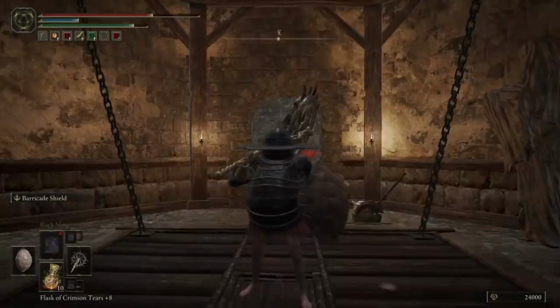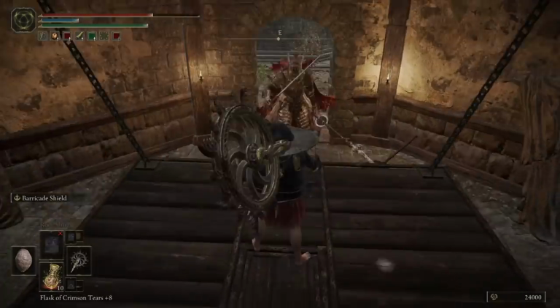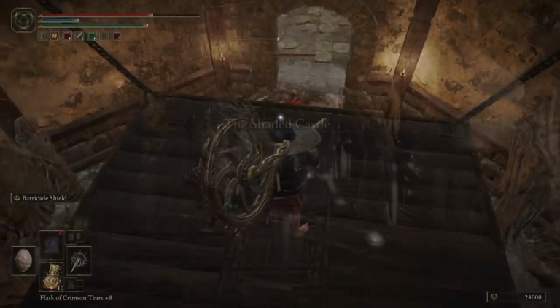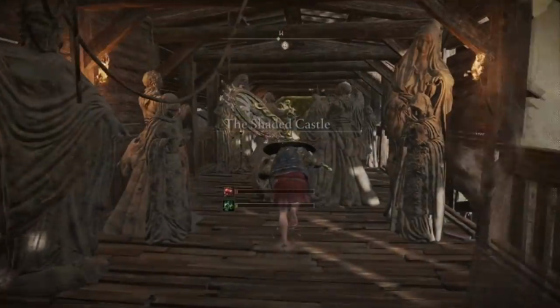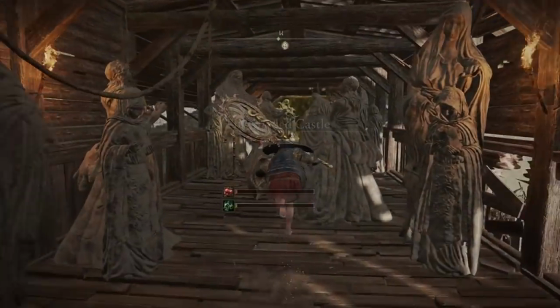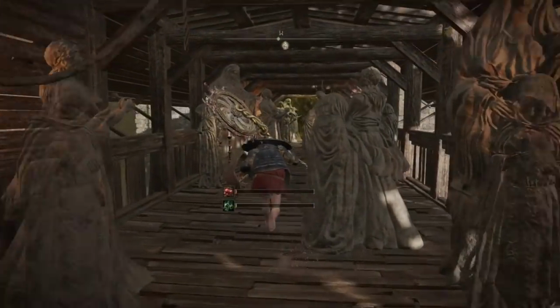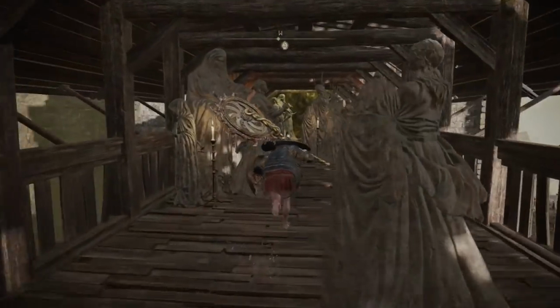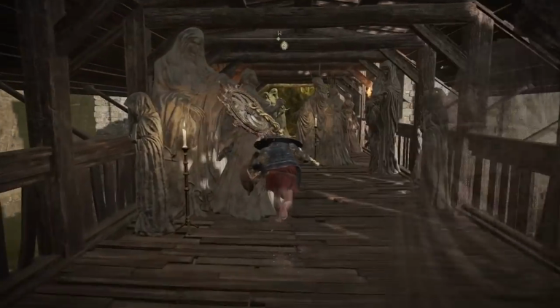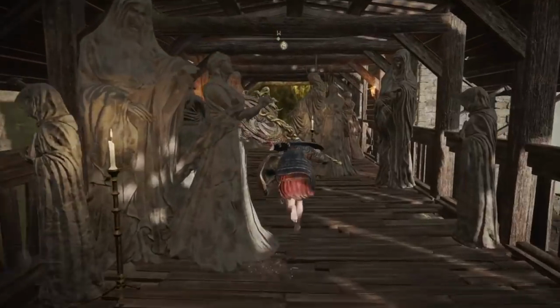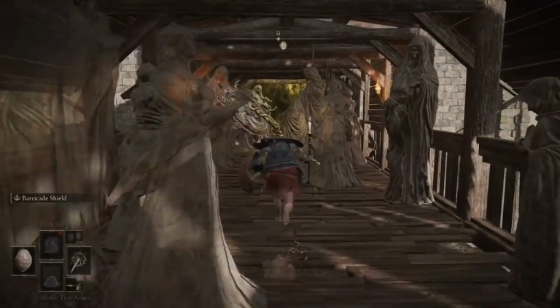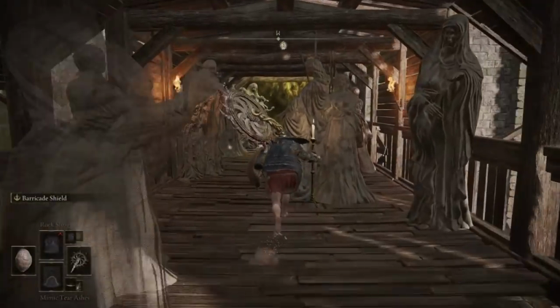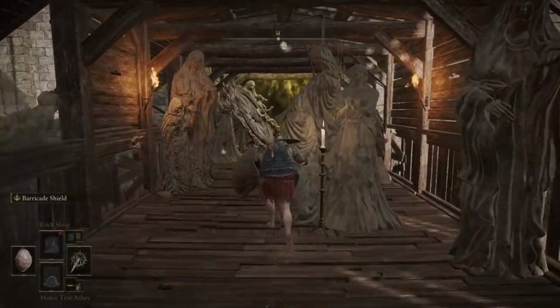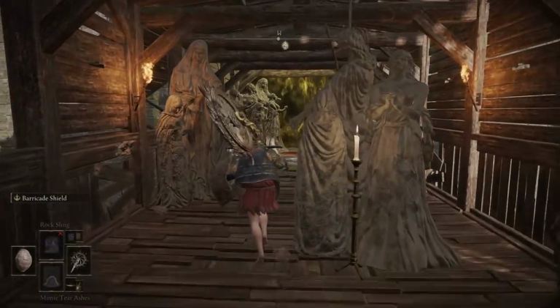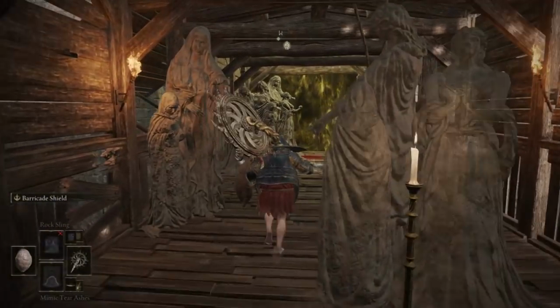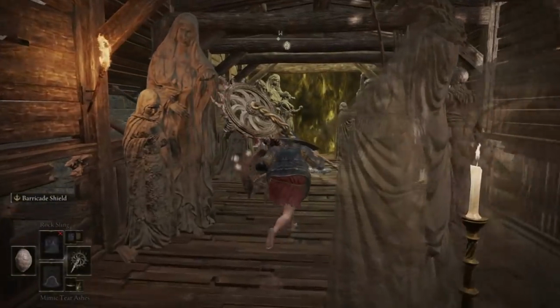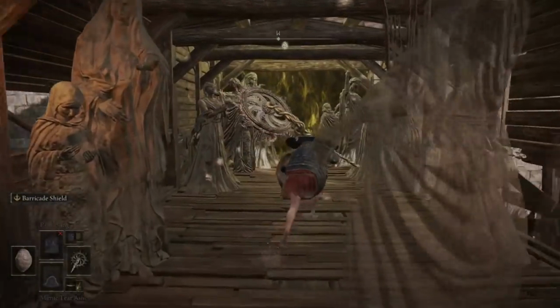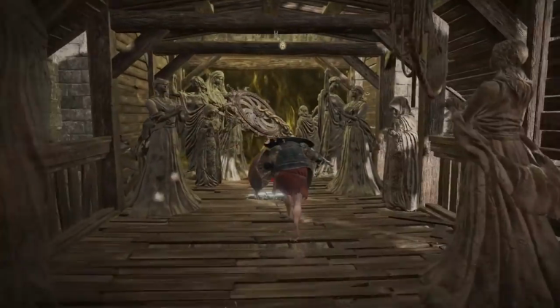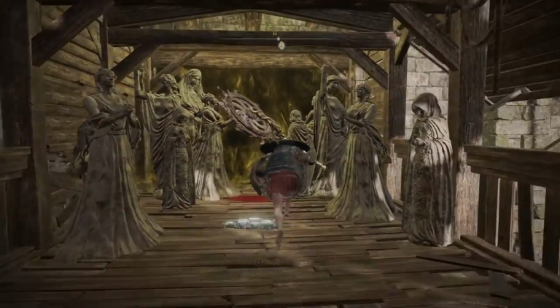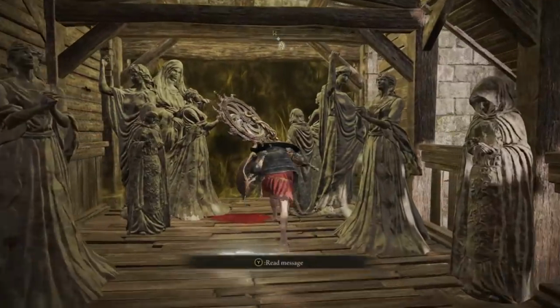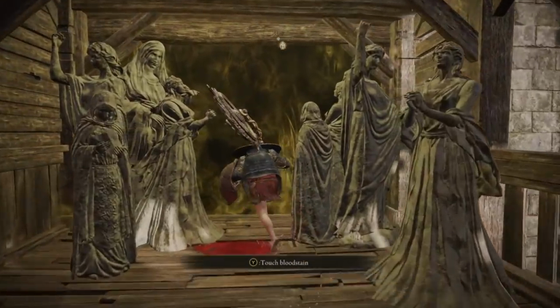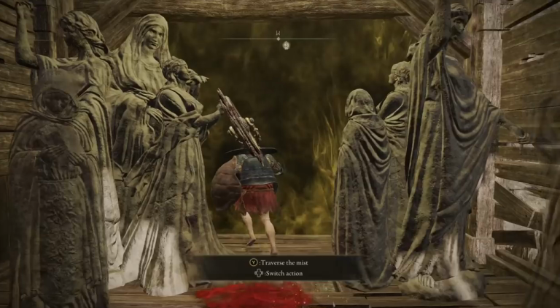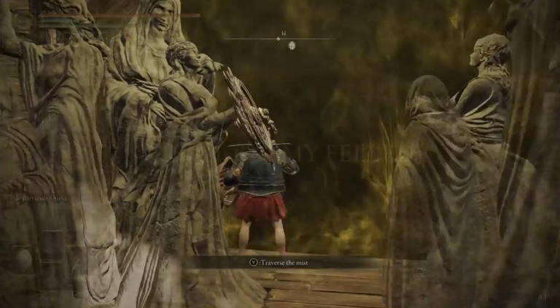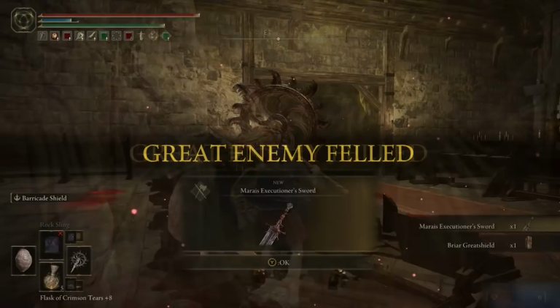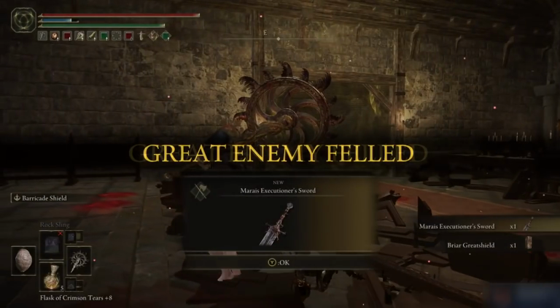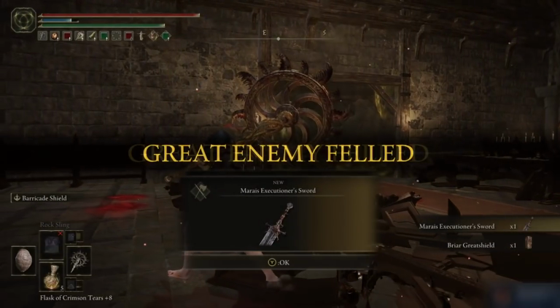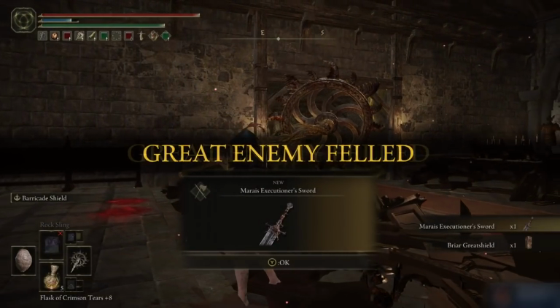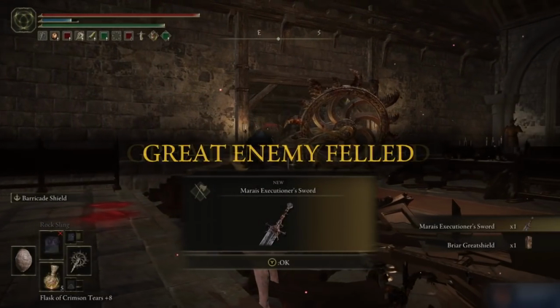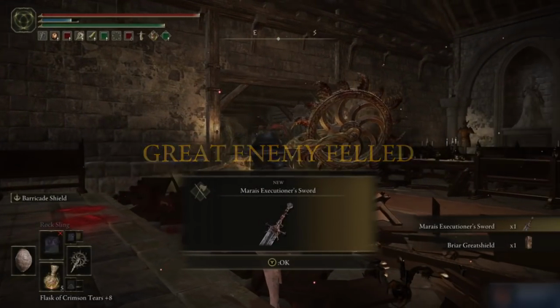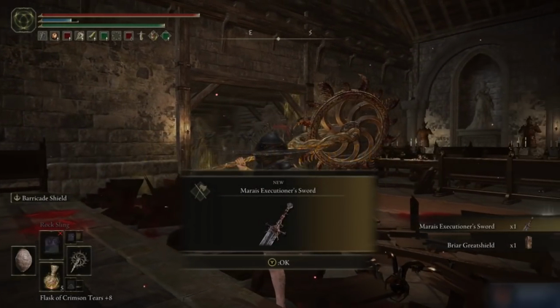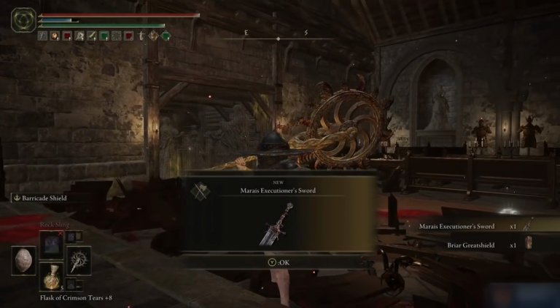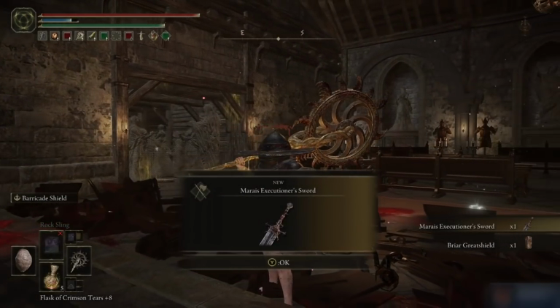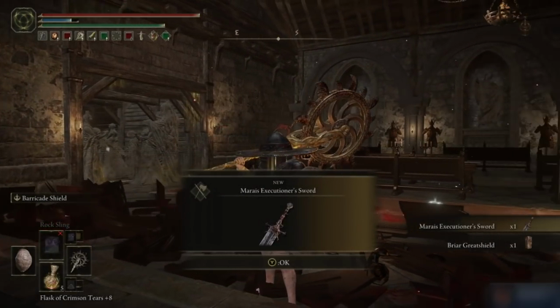Defeat the boss that is inside — which I won't be spoiling — to receive a shield as well as the Mirai's Executioner's Sword Legendary Armament.